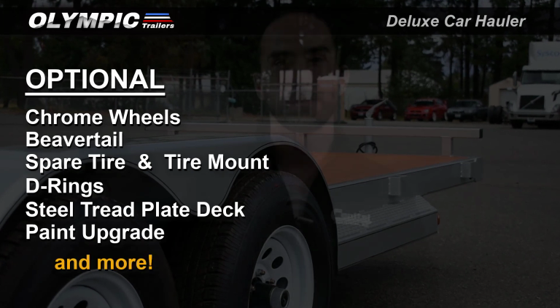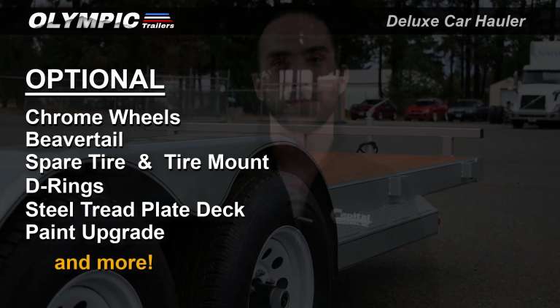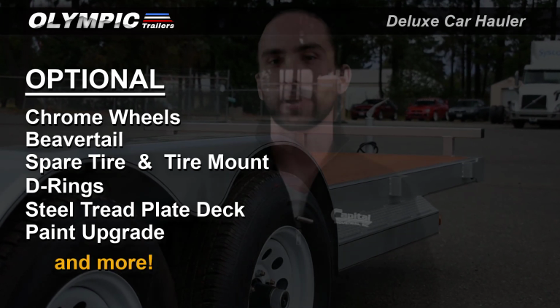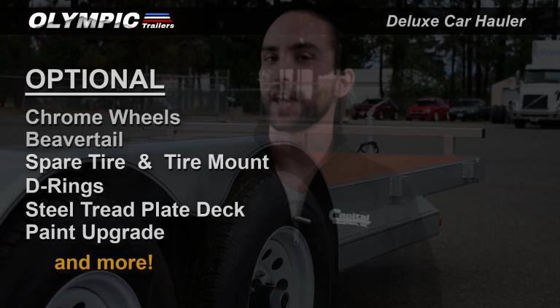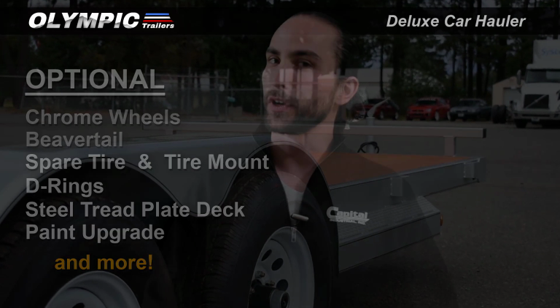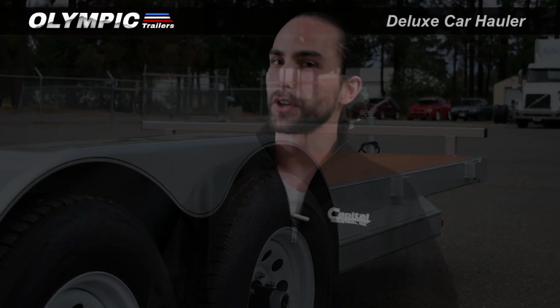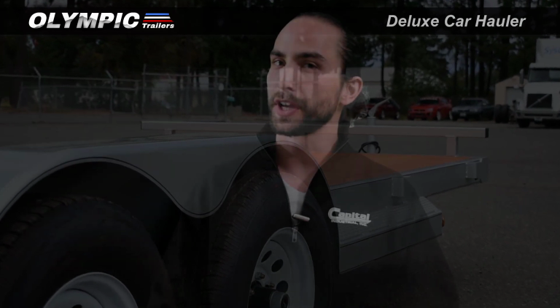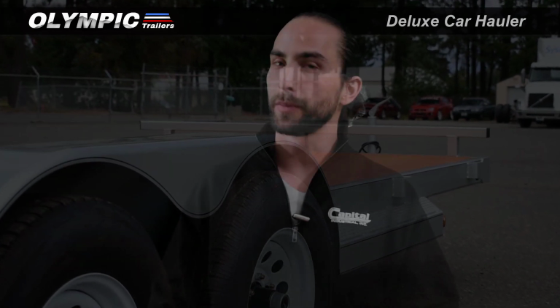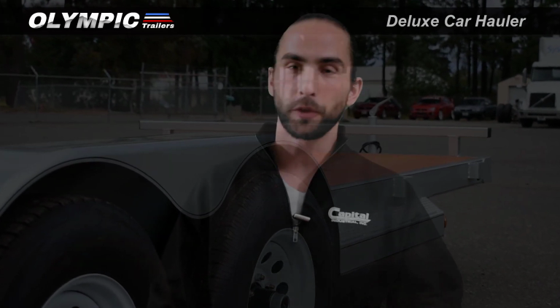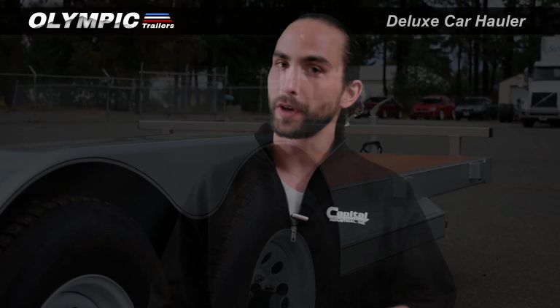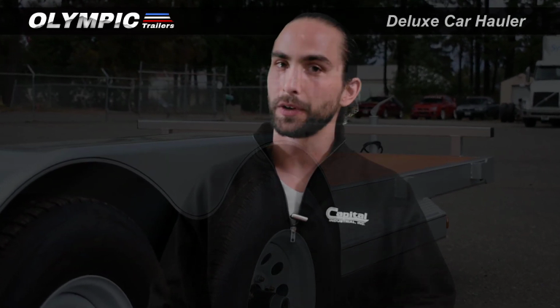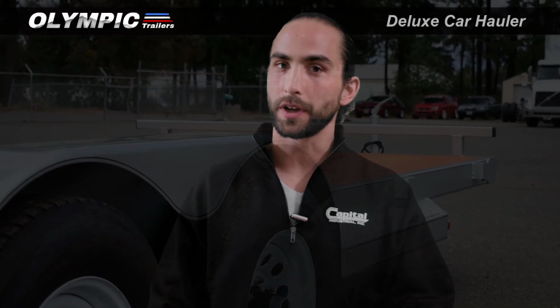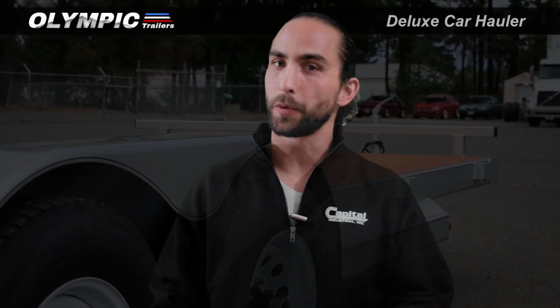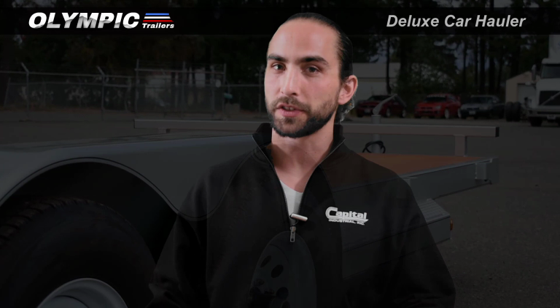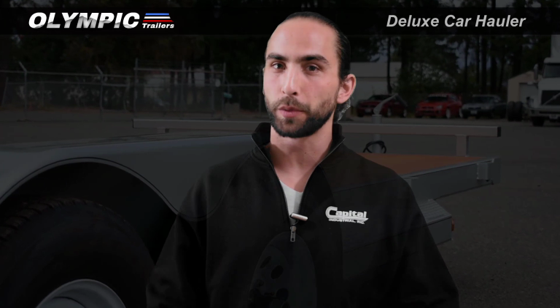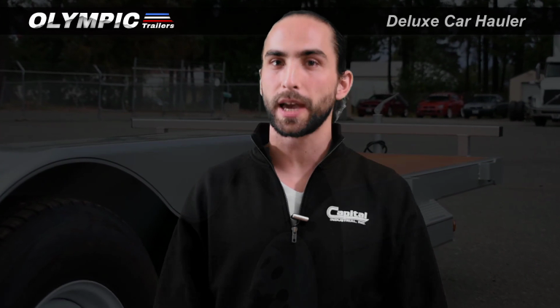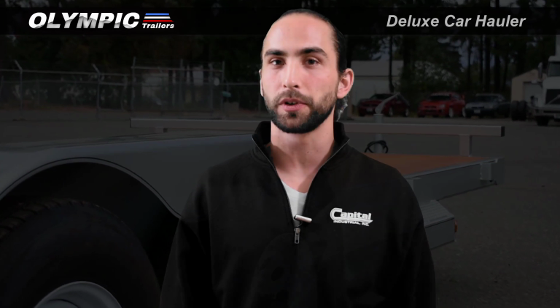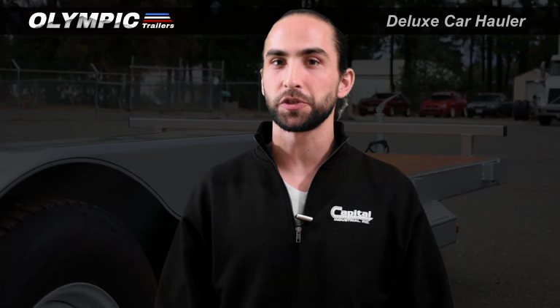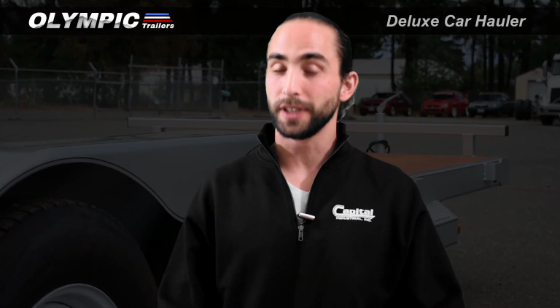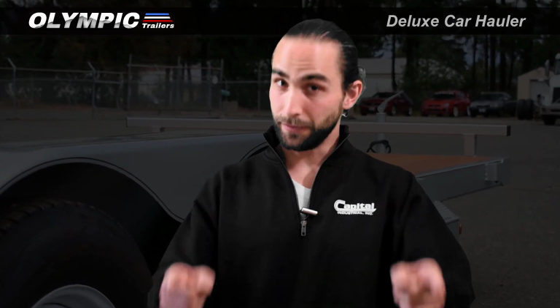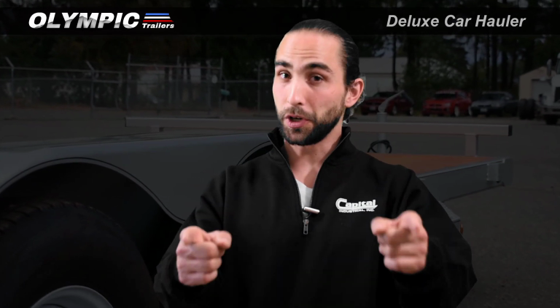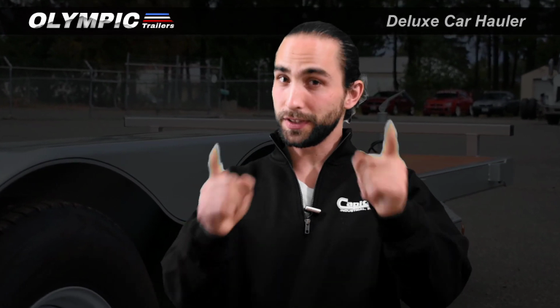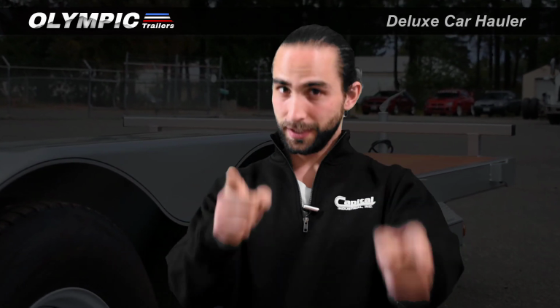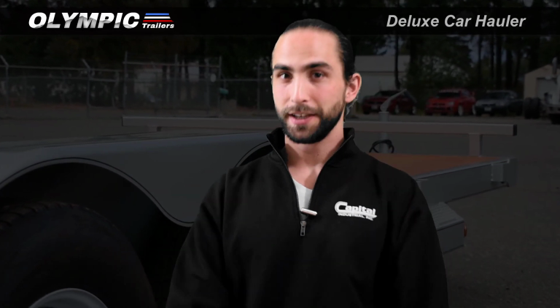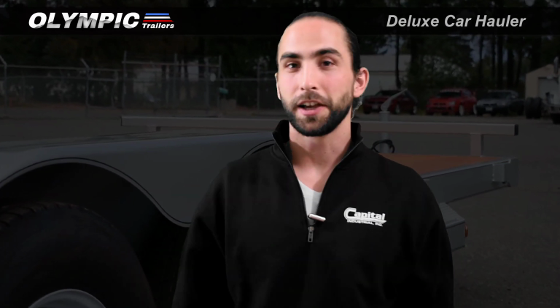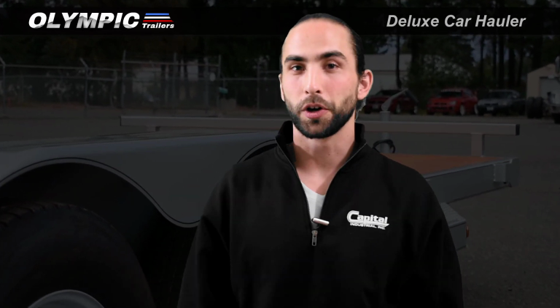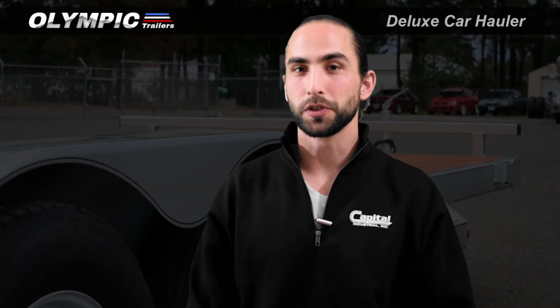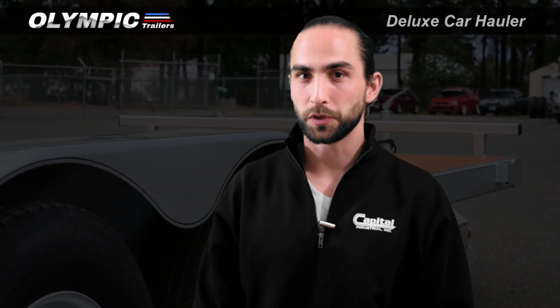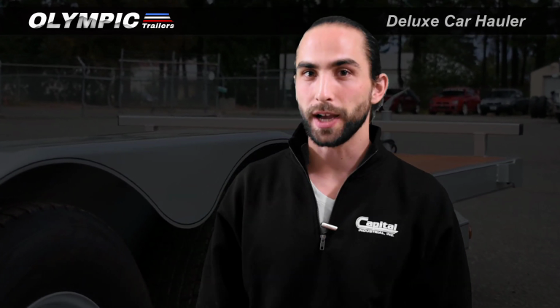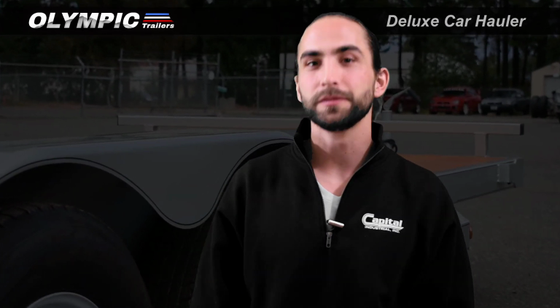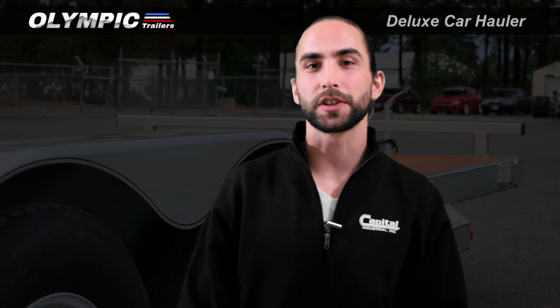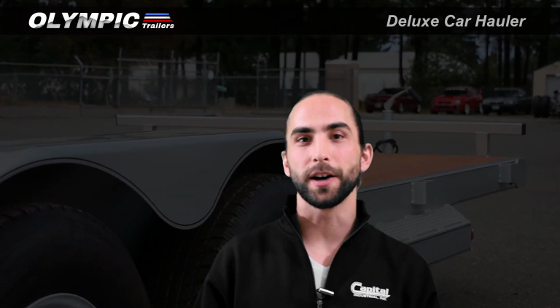We've got a lot of videos on our channel about other trailers and other products offered by Capital Industrial. If you're curious, I encourage you to subscribe and check us out.